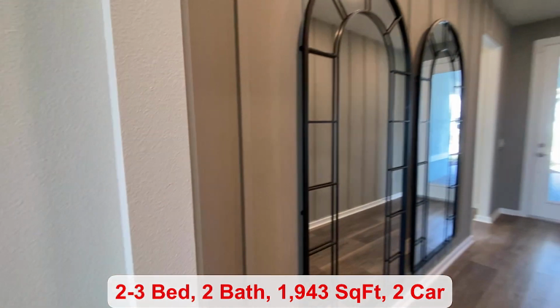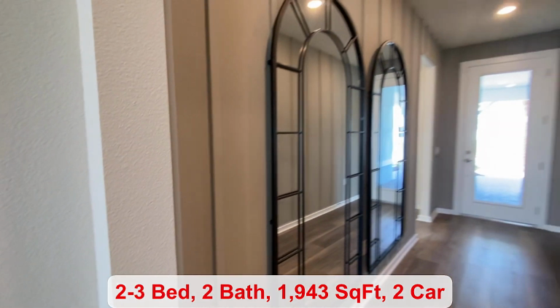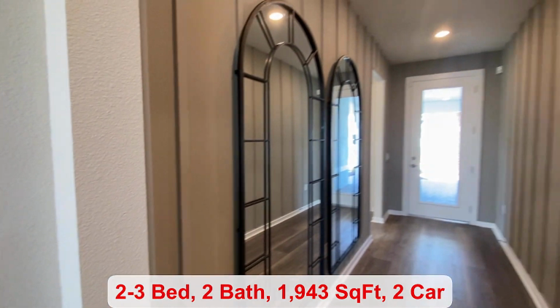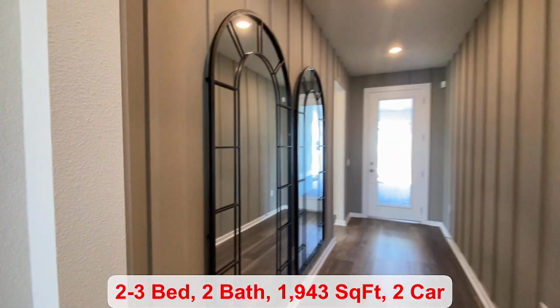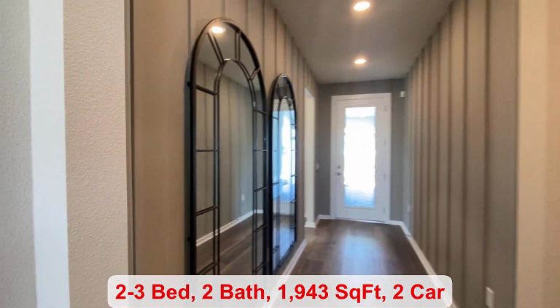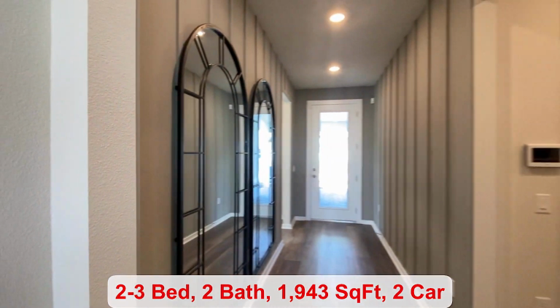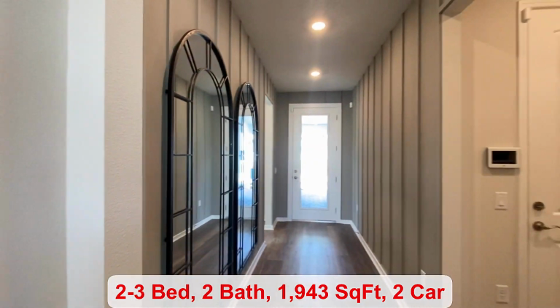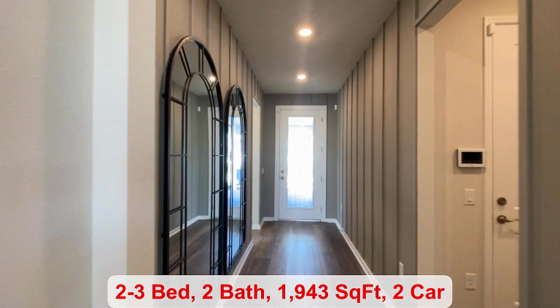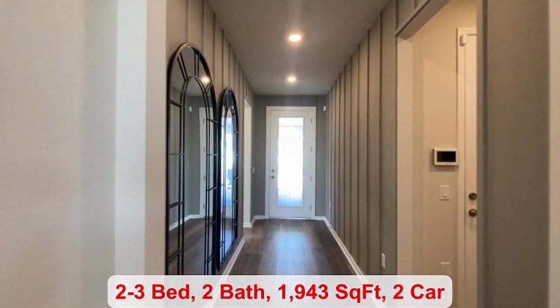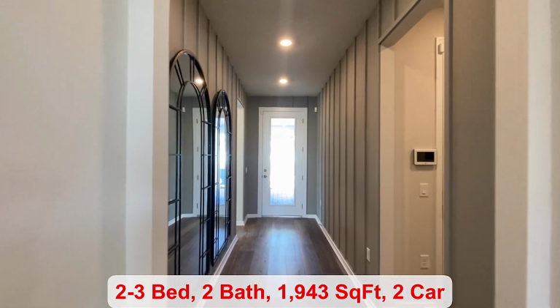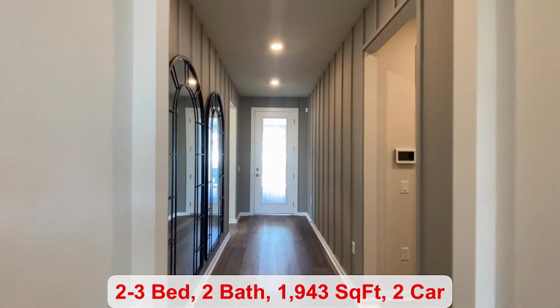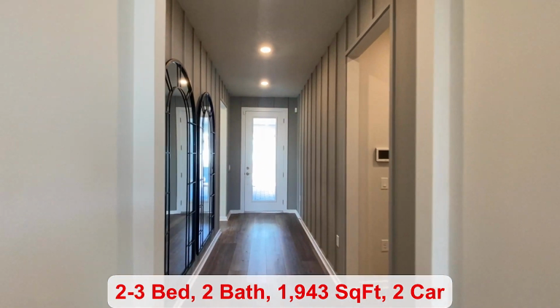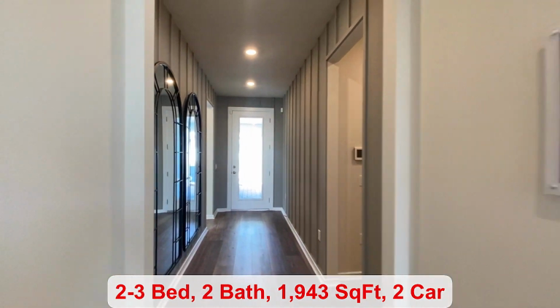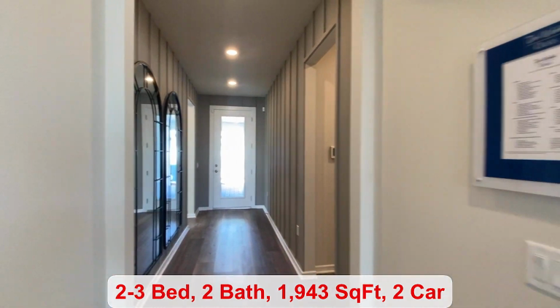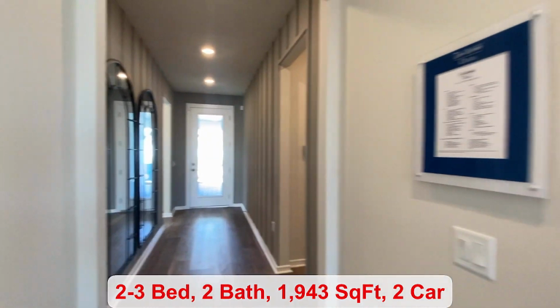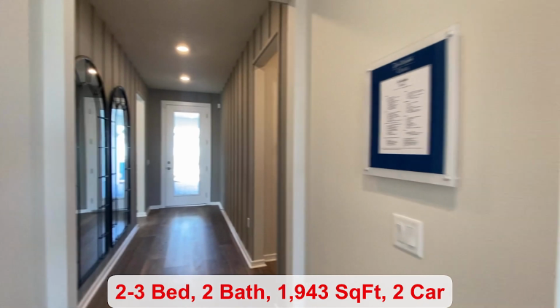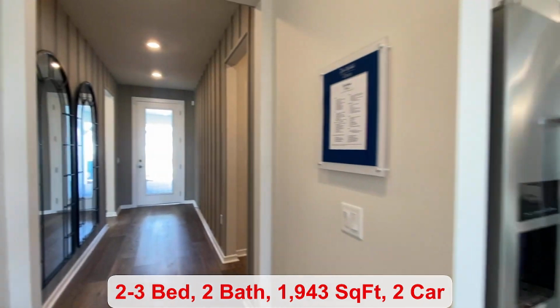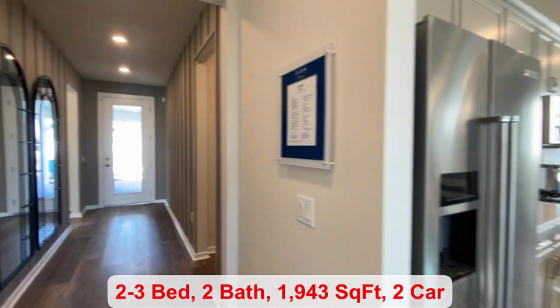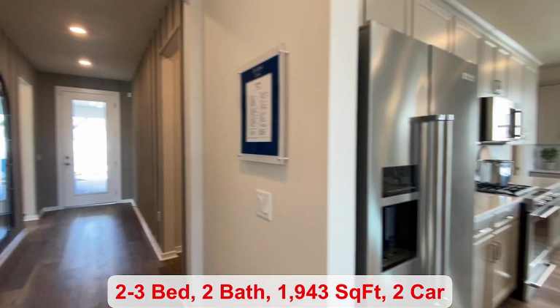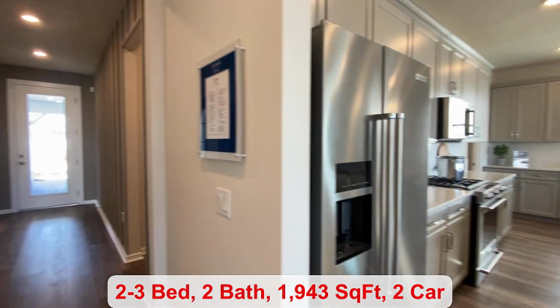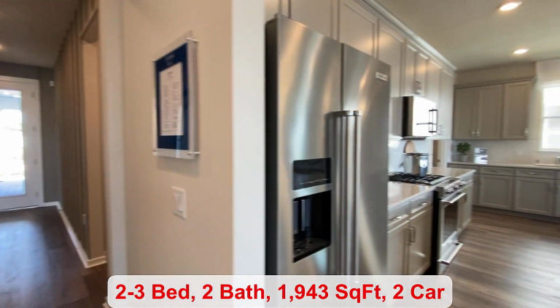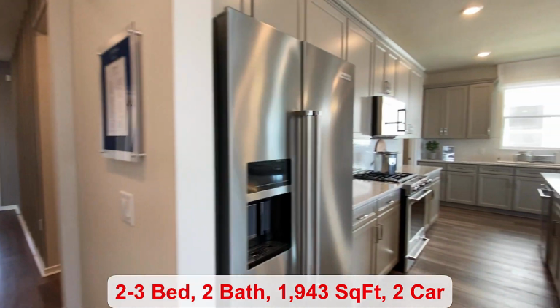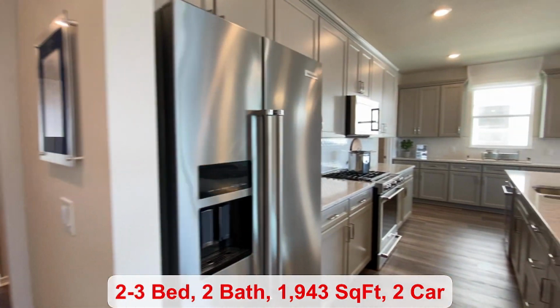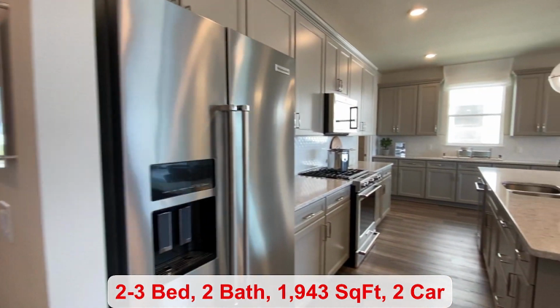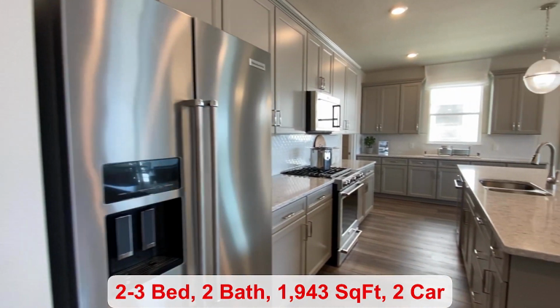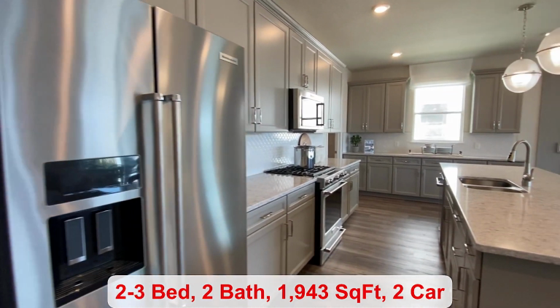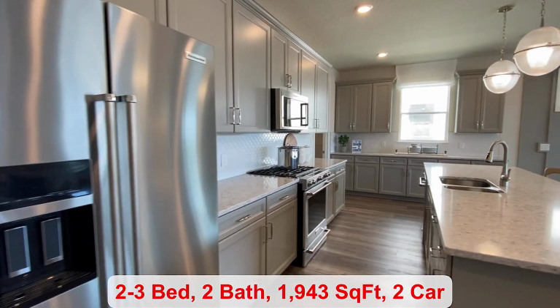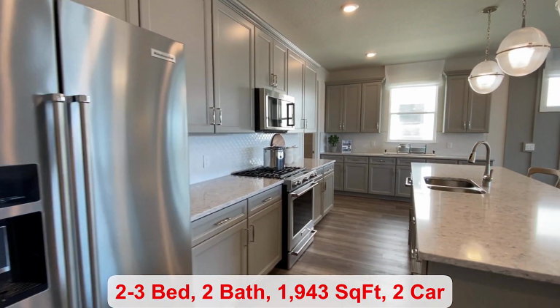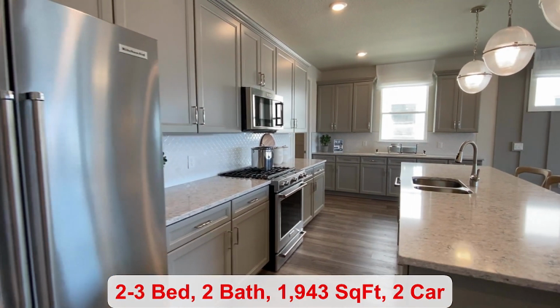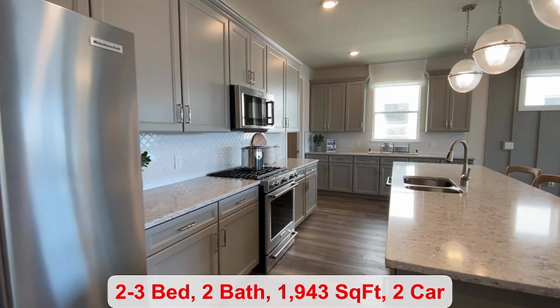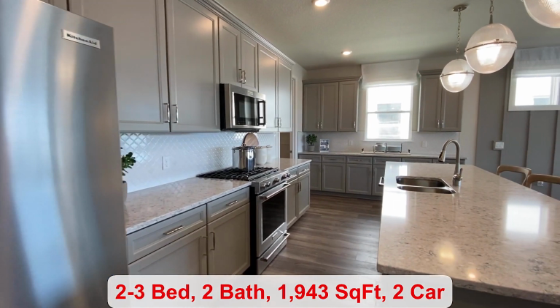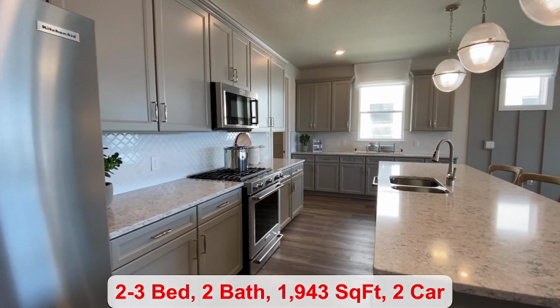You have an HOA of only $4.74 a month. It does include your landscaping and irrigation.